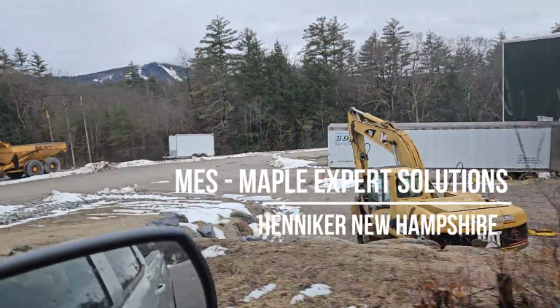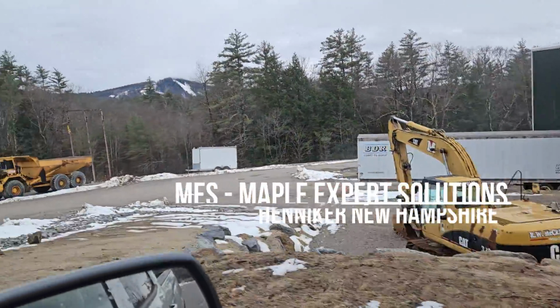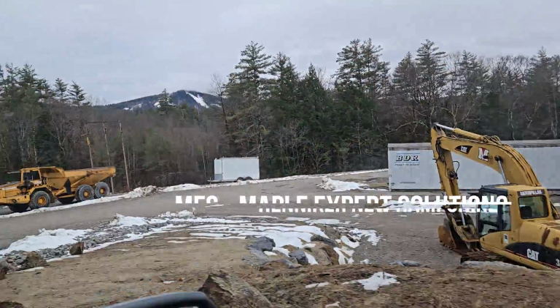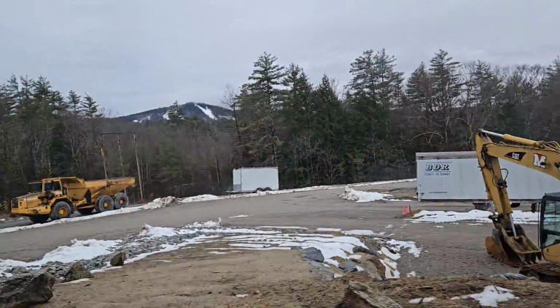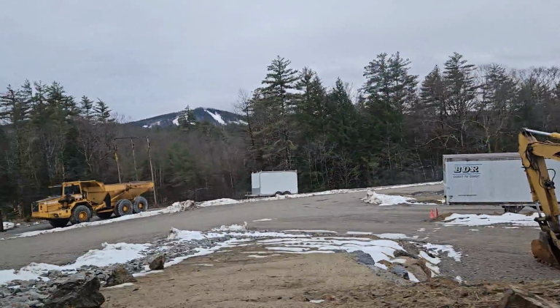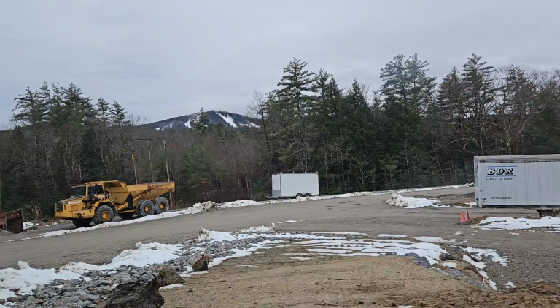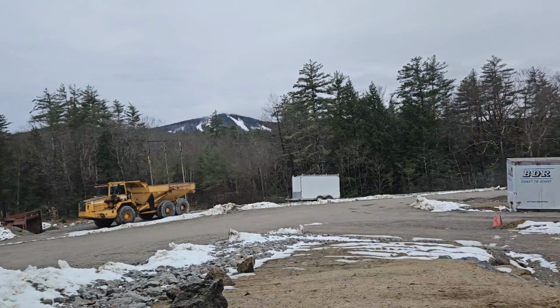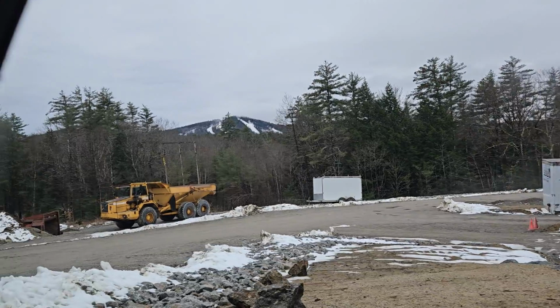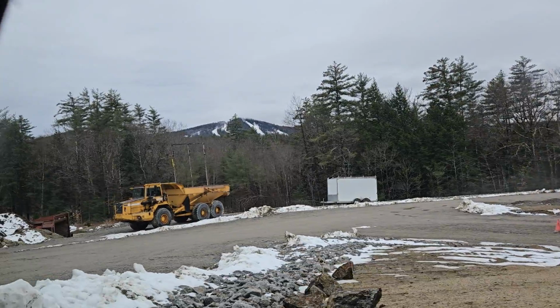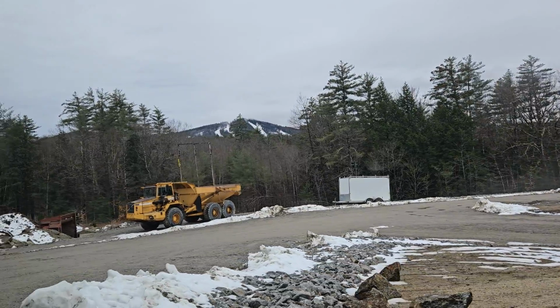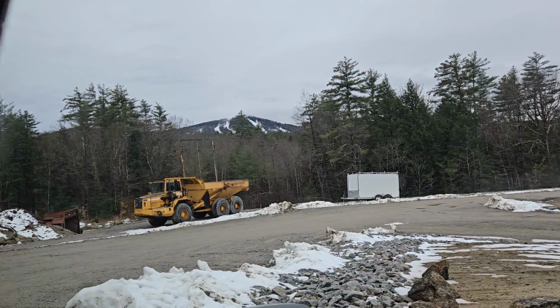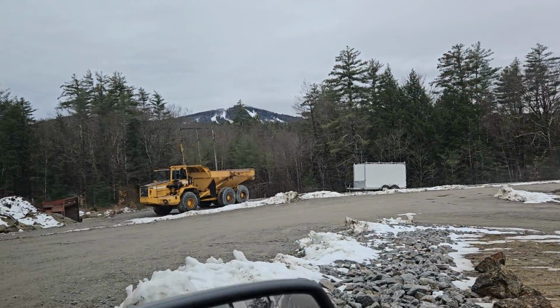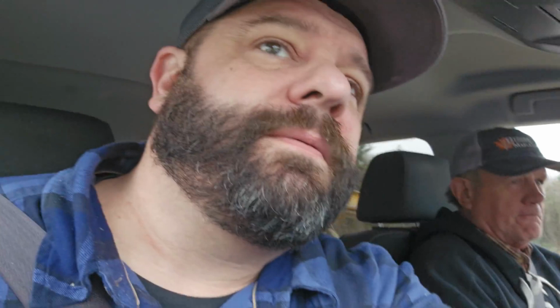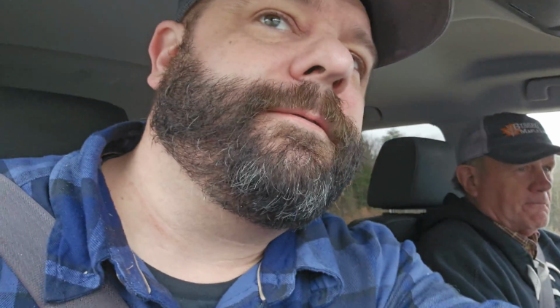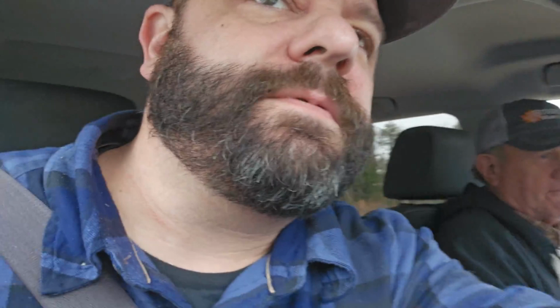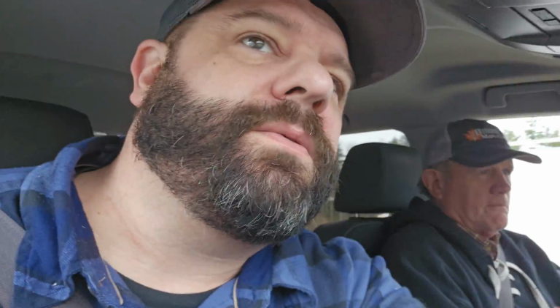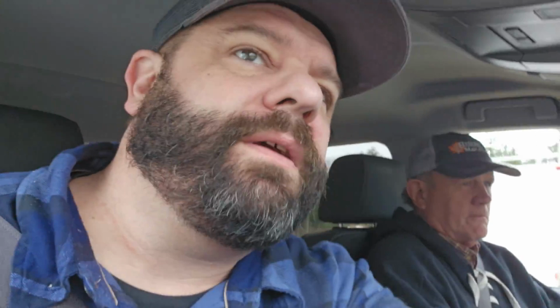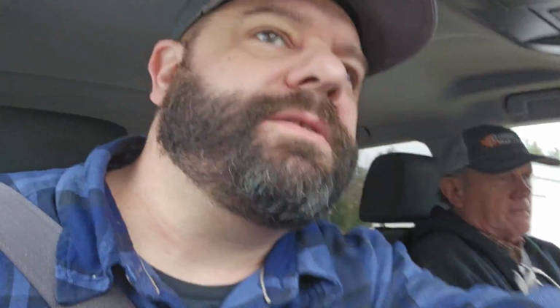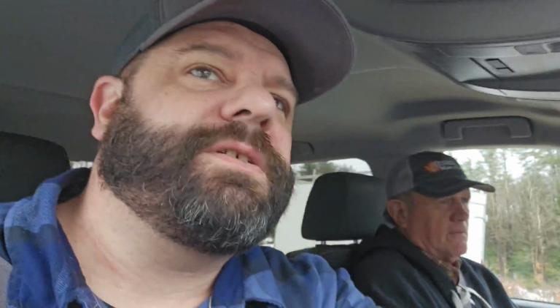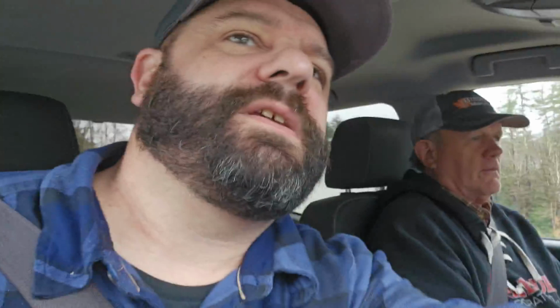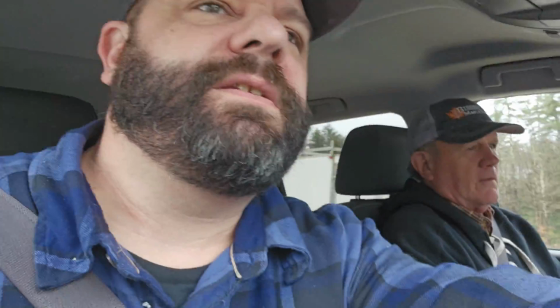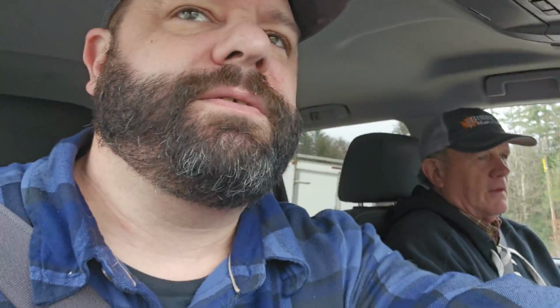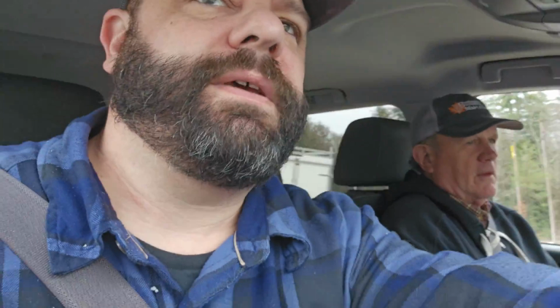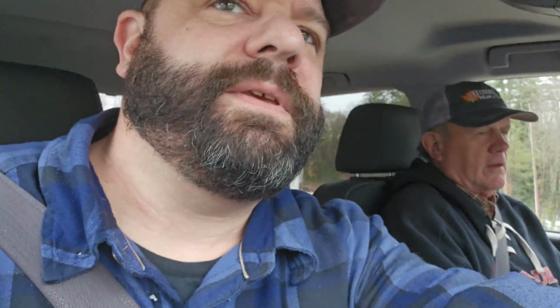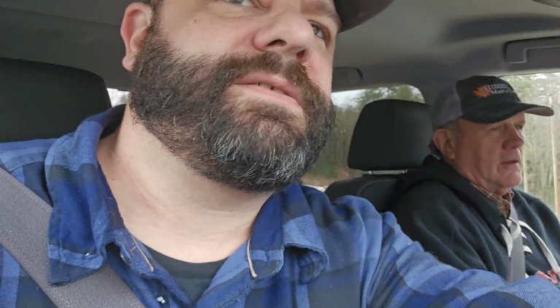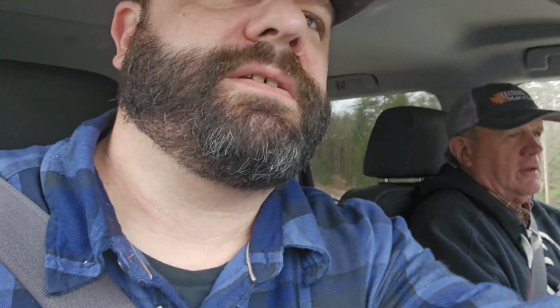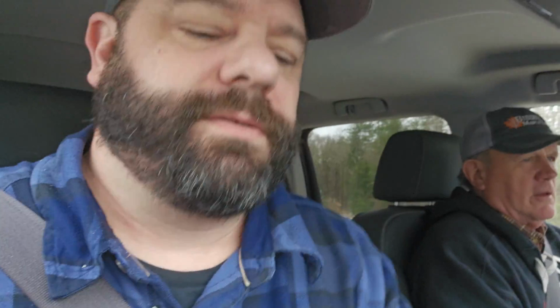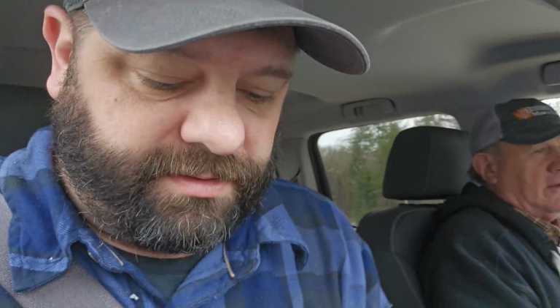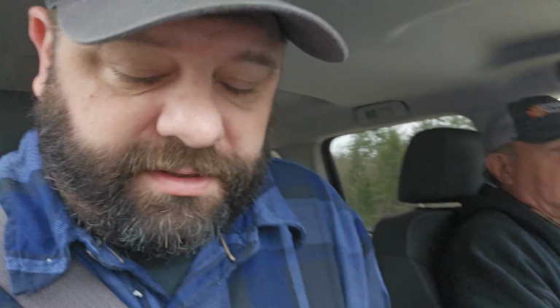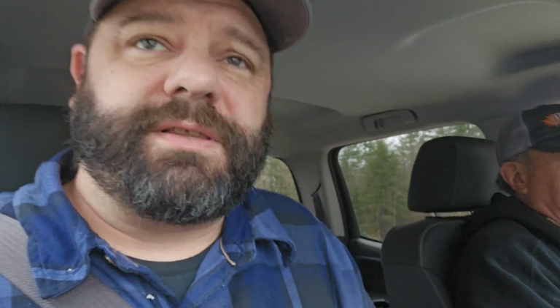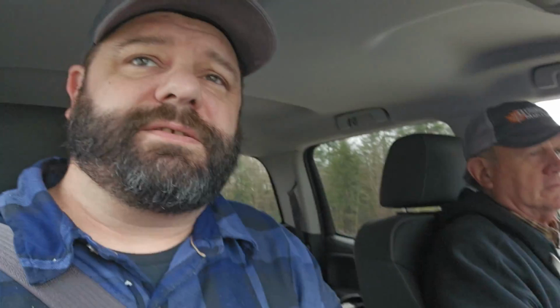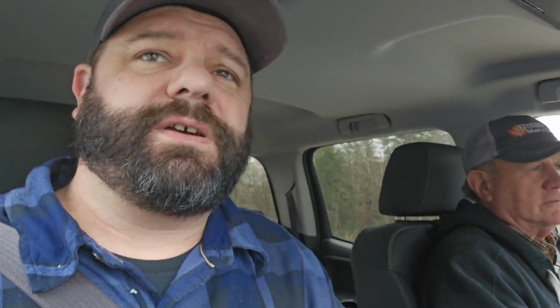Look at that ski slope up there. That's cool. So we are just getting to MES here. There's Clayton's truck.